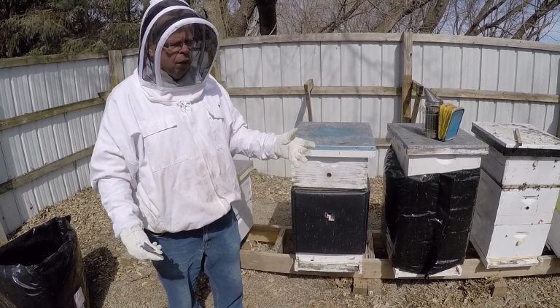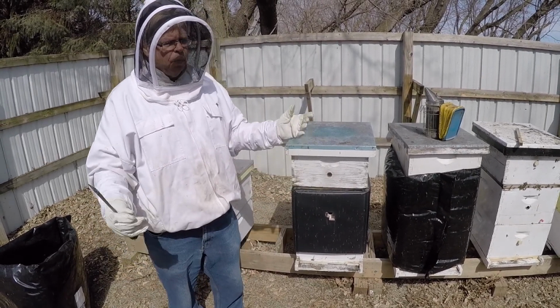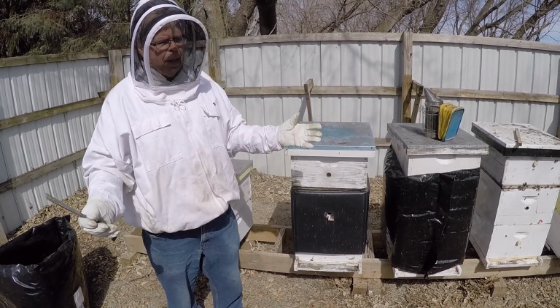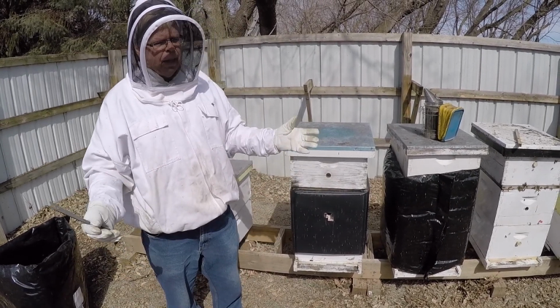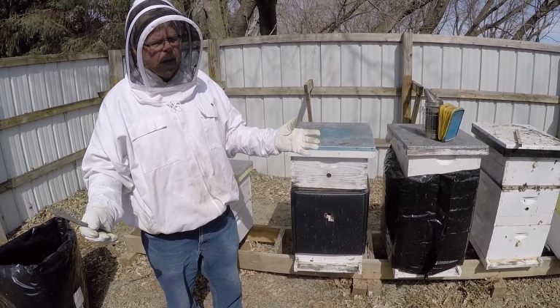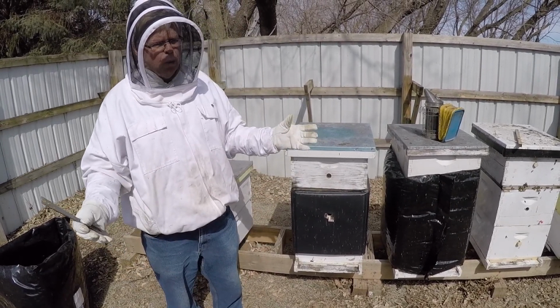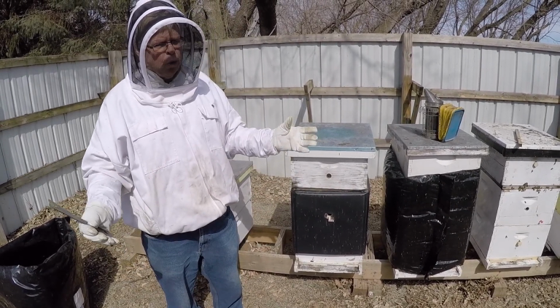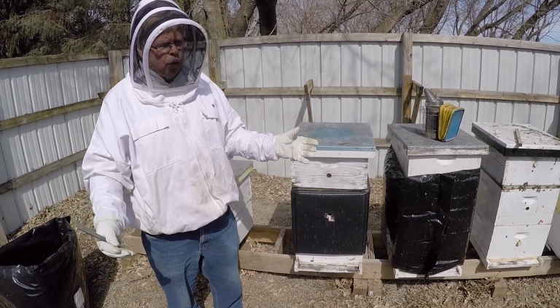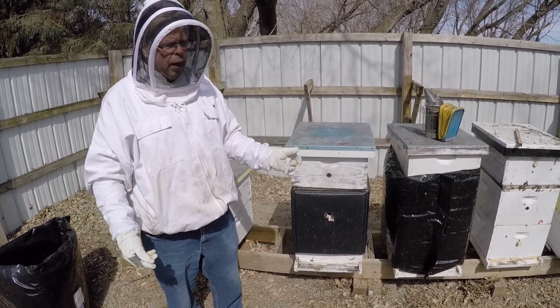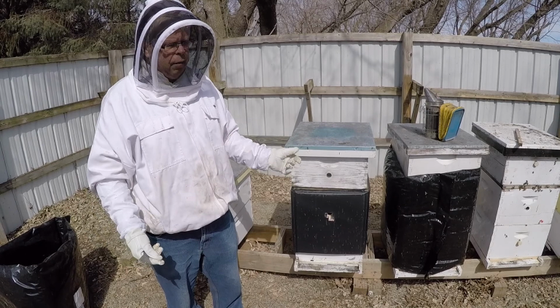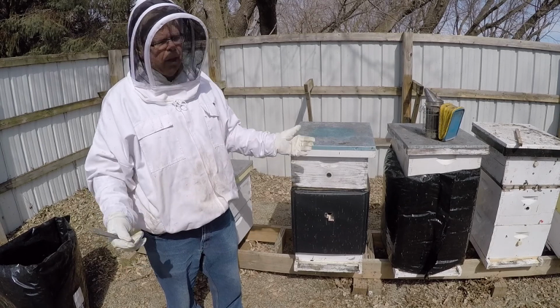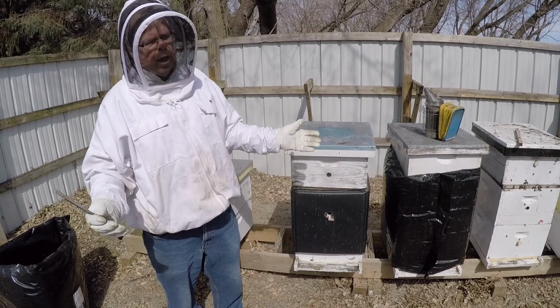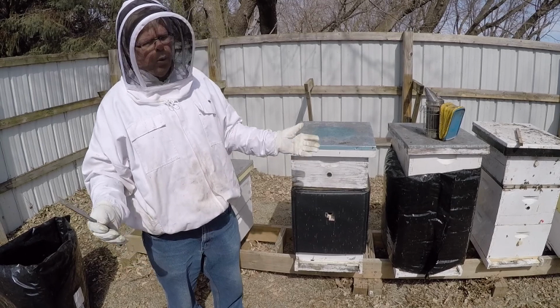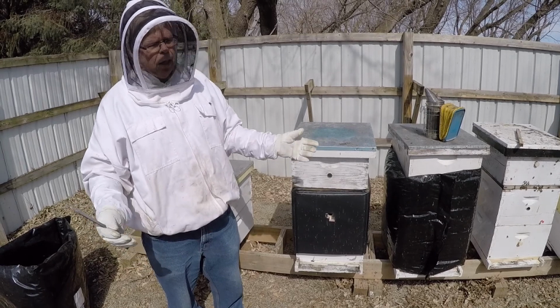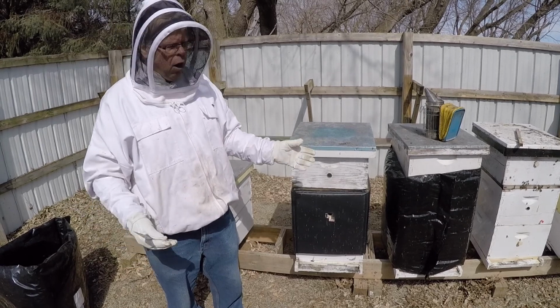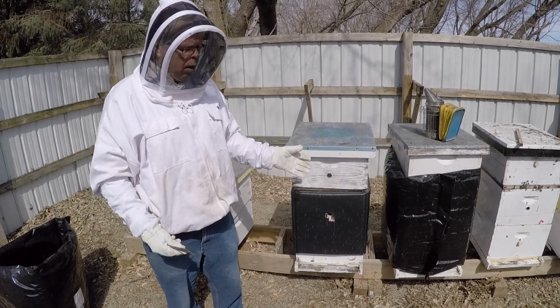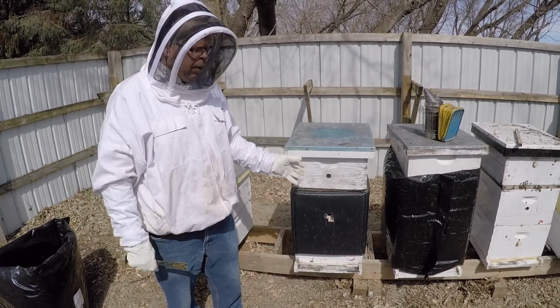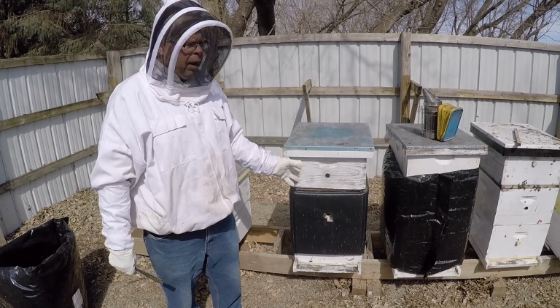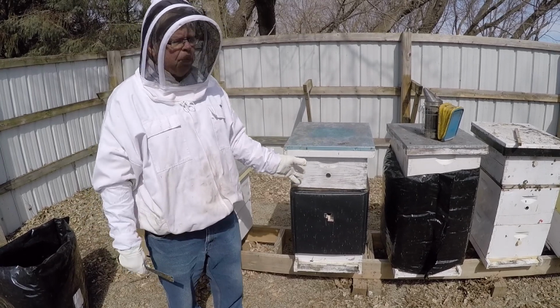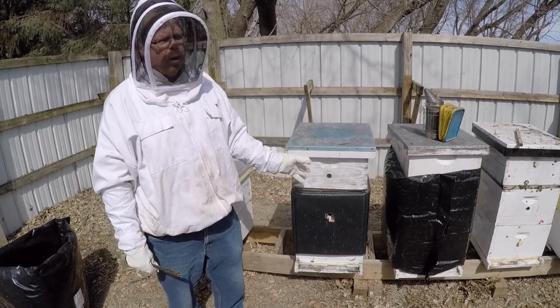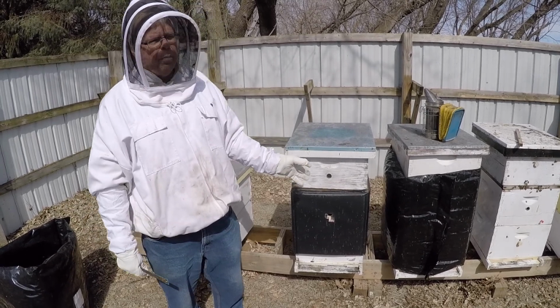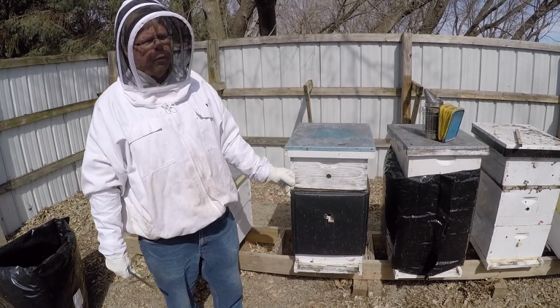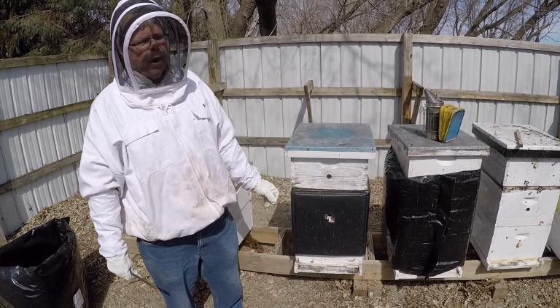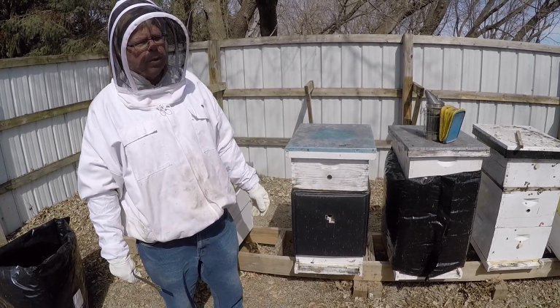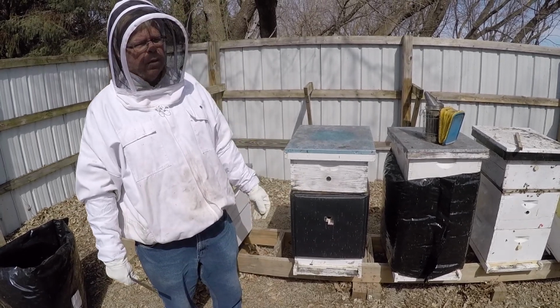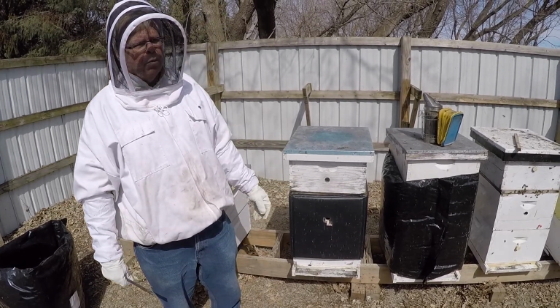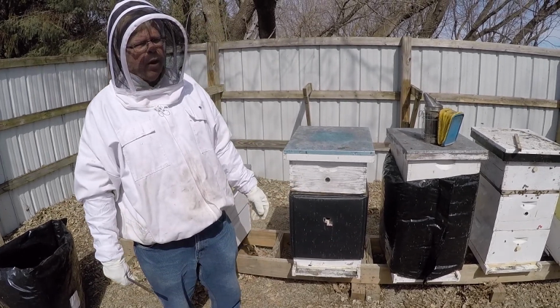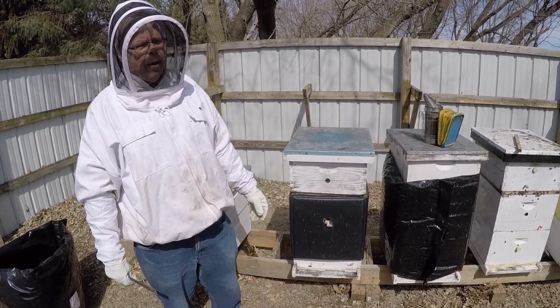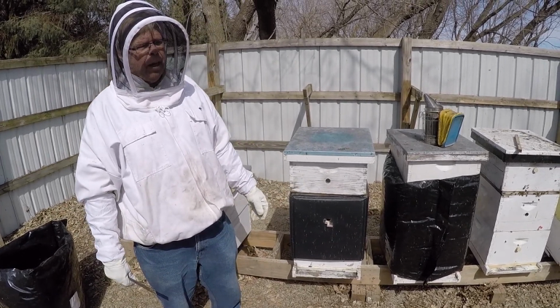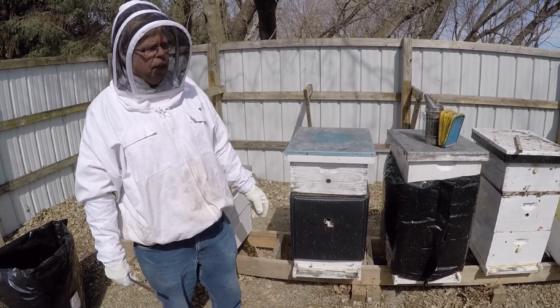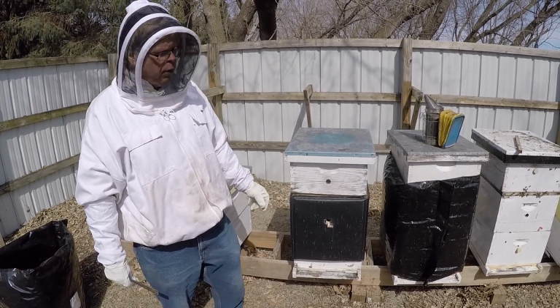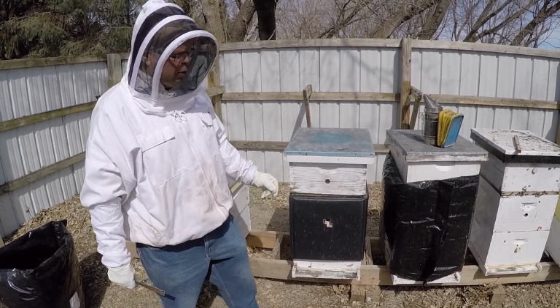Being that it's not real cold today and it's not windy at all, I can pull a couple frames without having any difficulties.